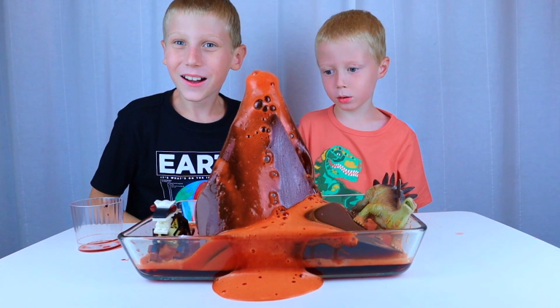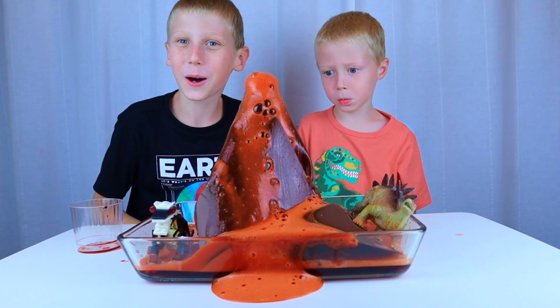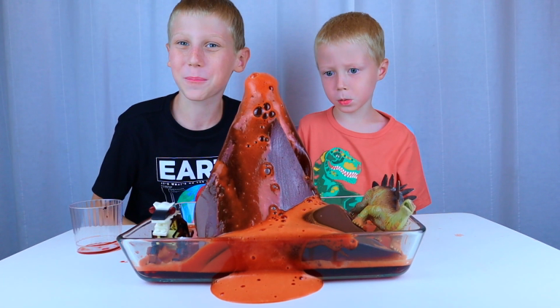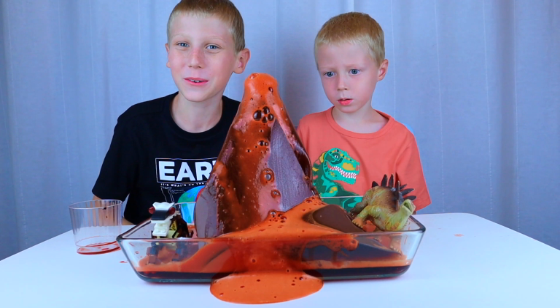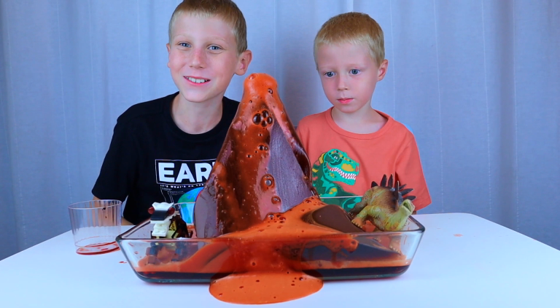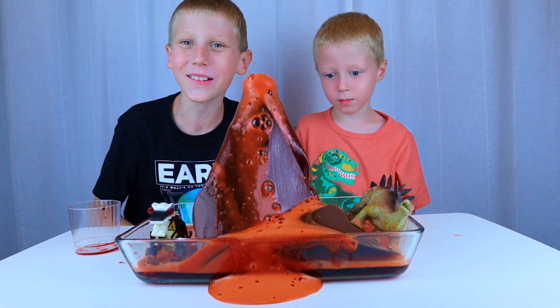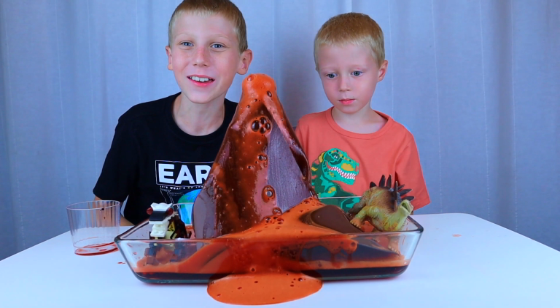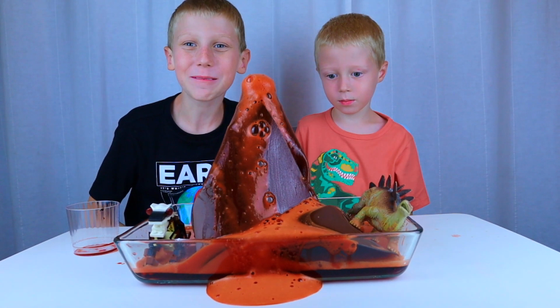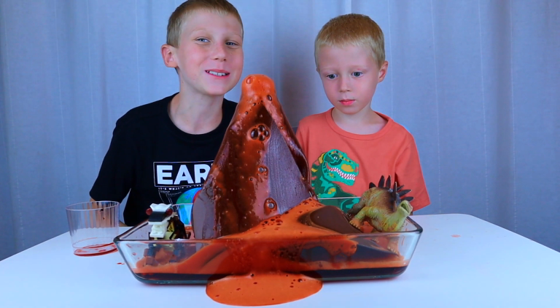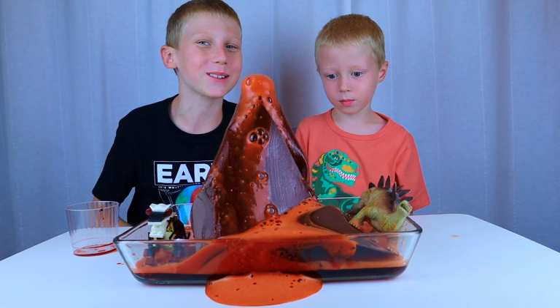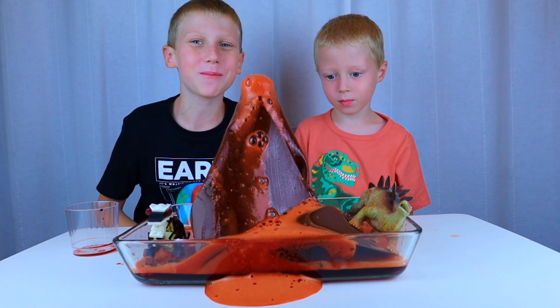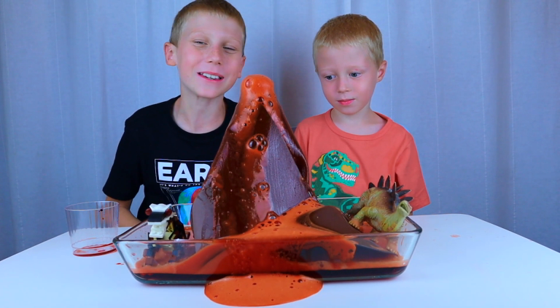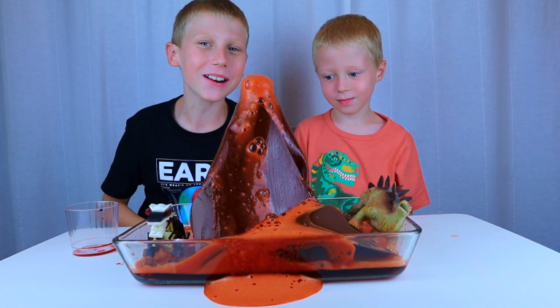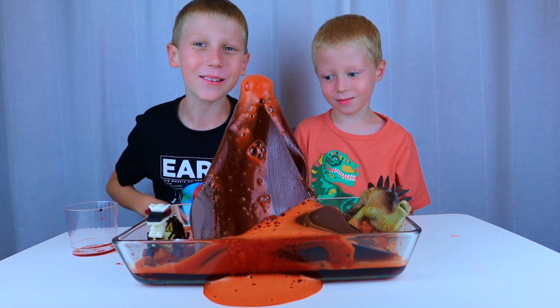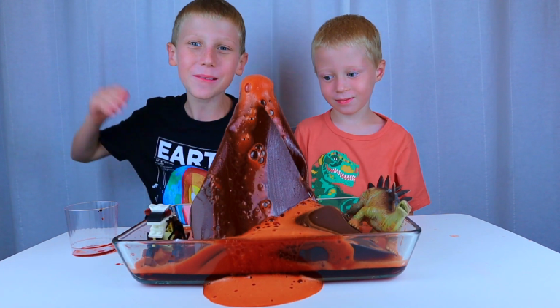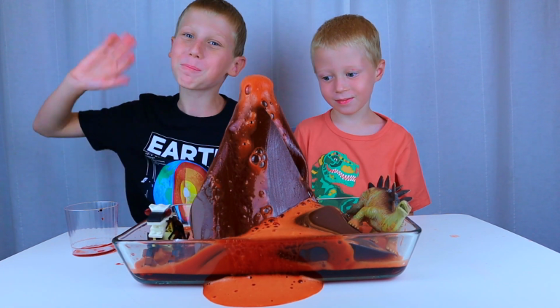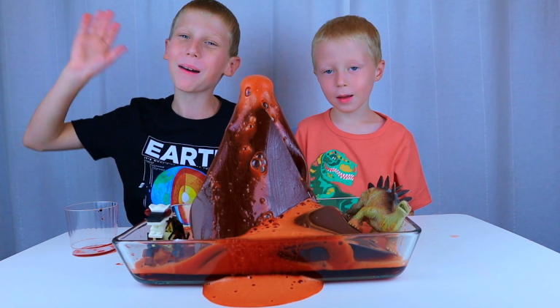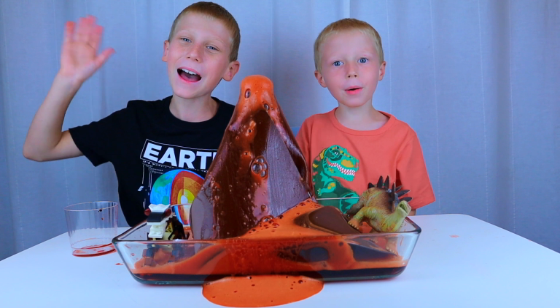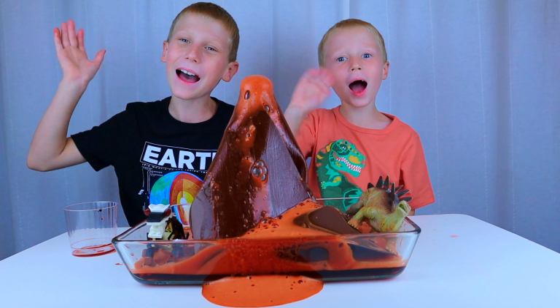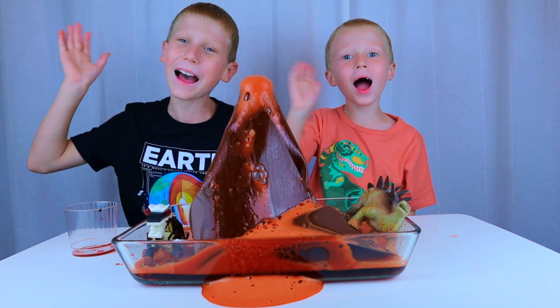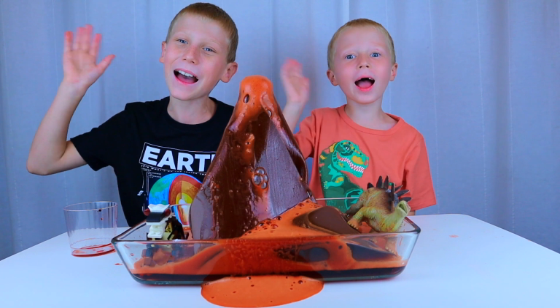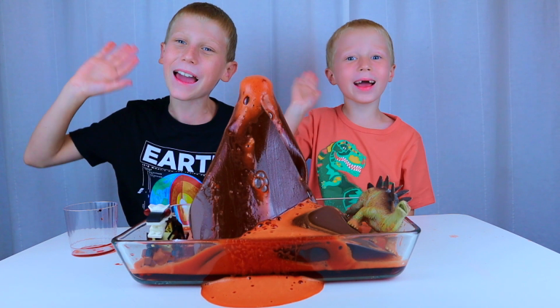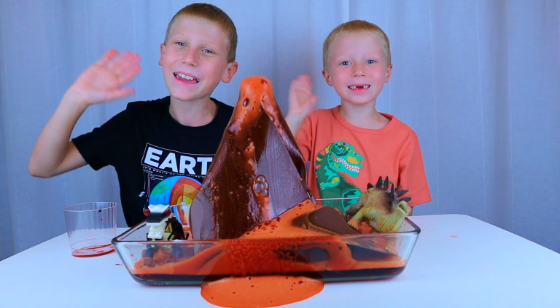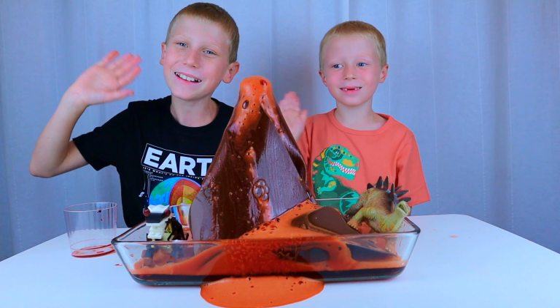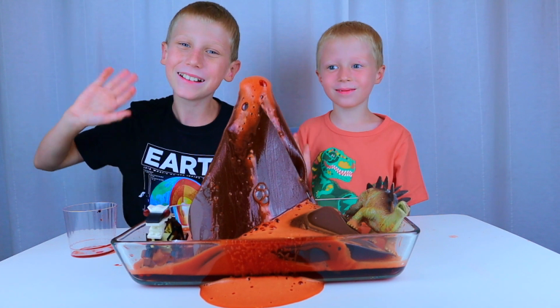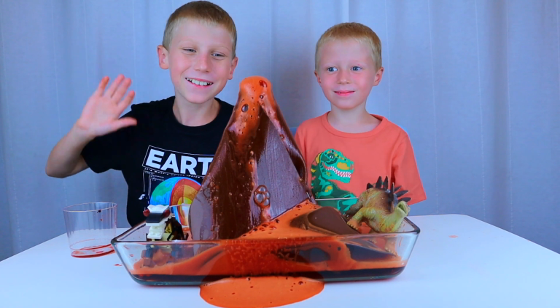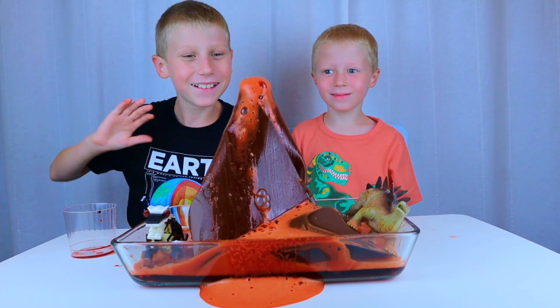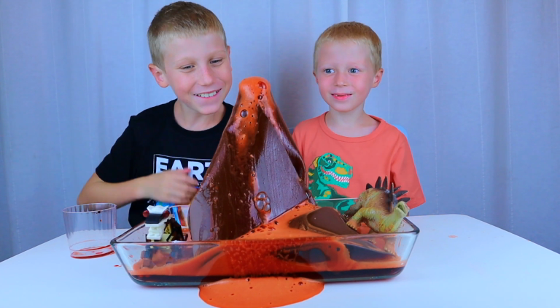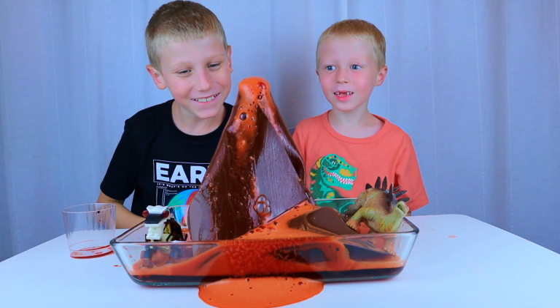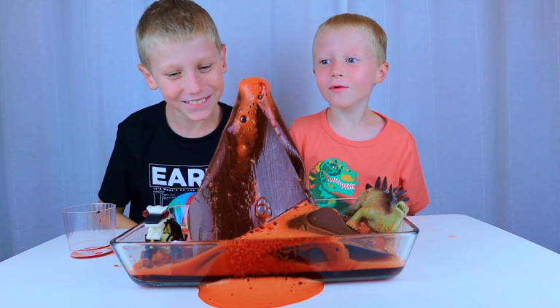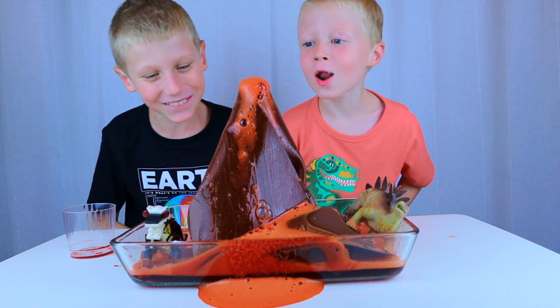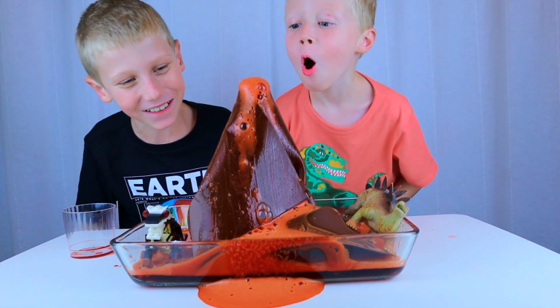Hope you enjoyed! Be sure to make your own! Bye!